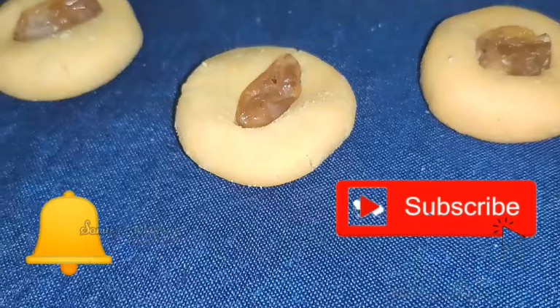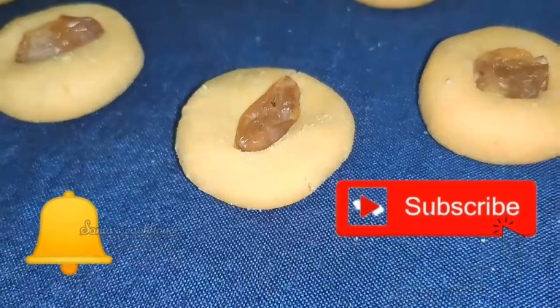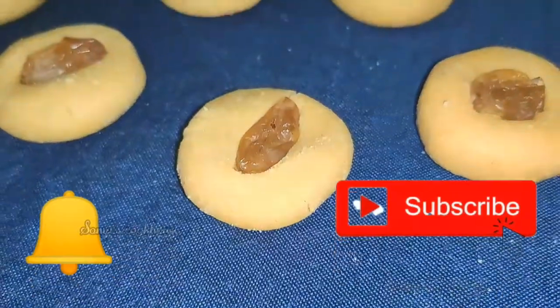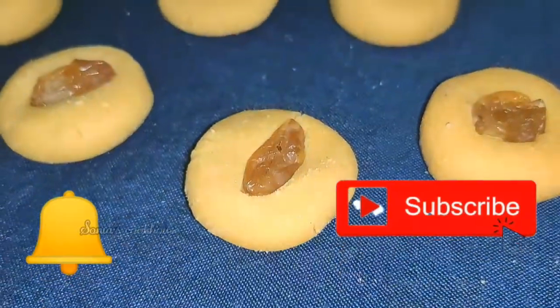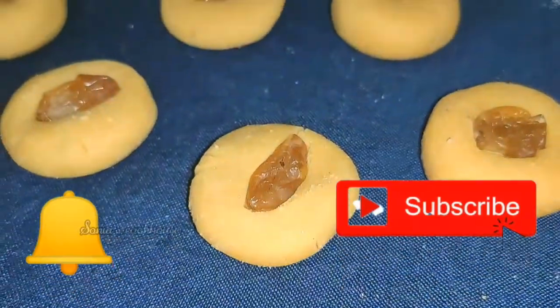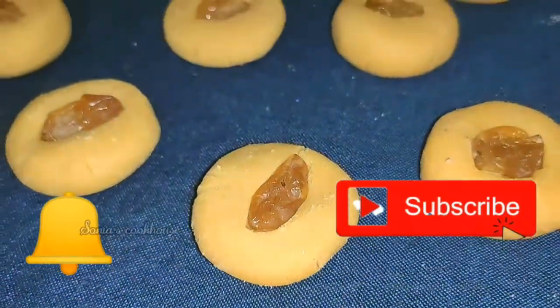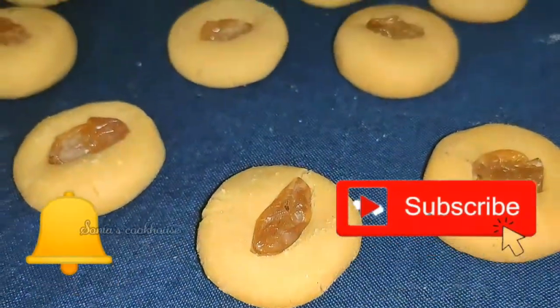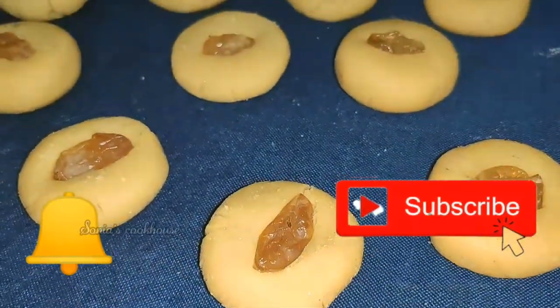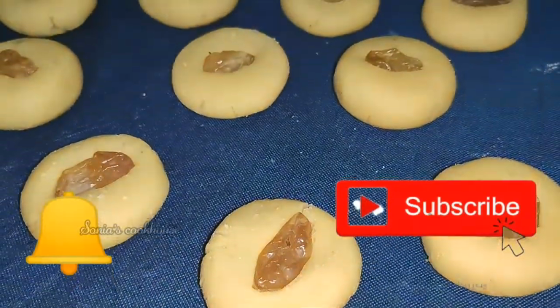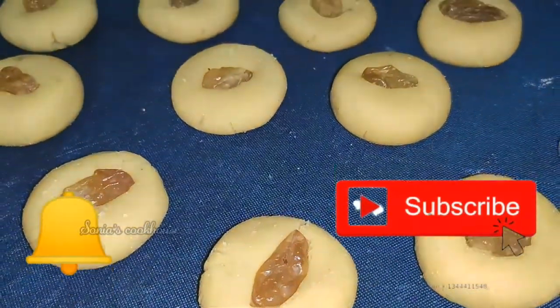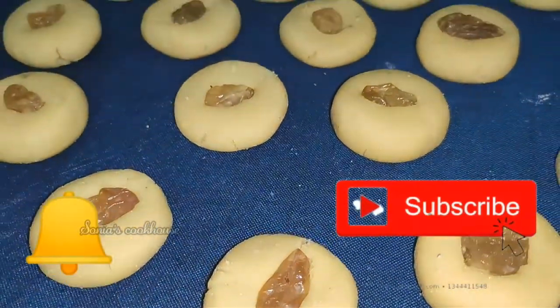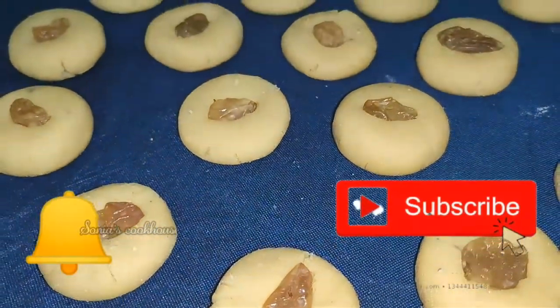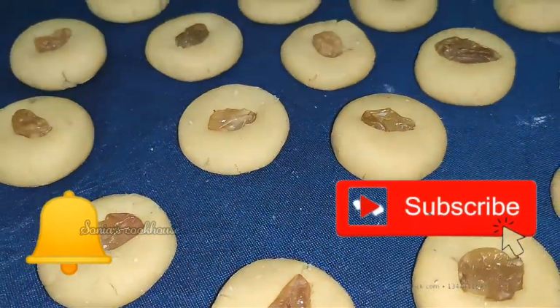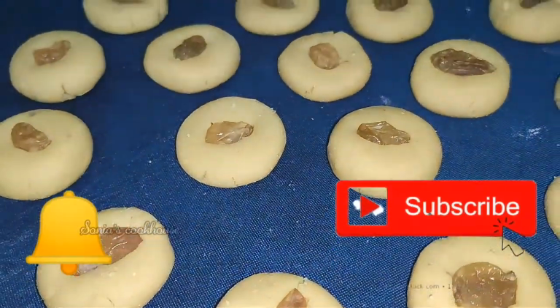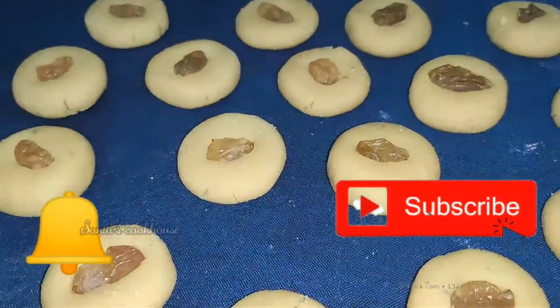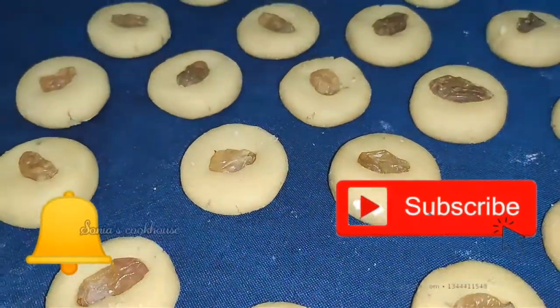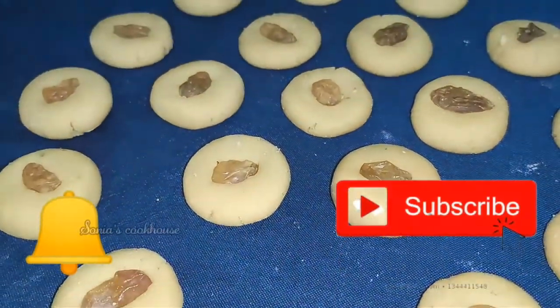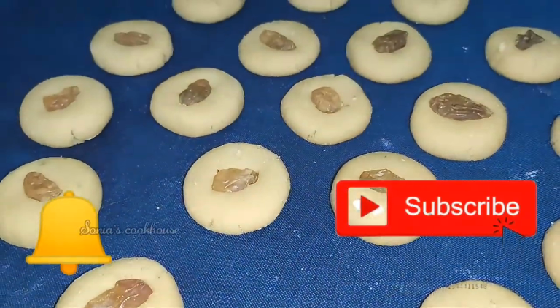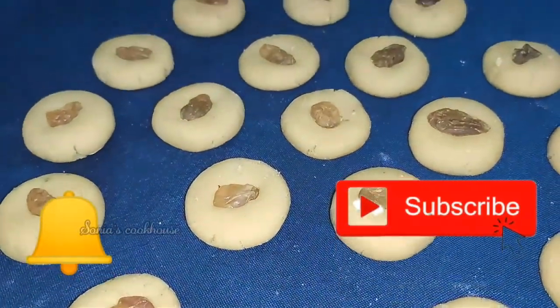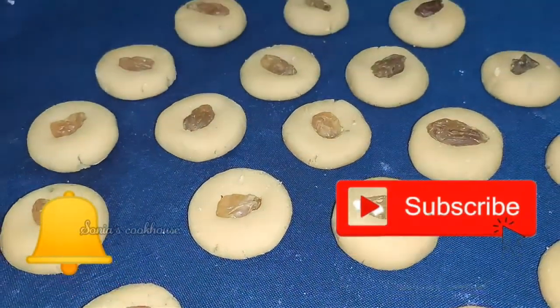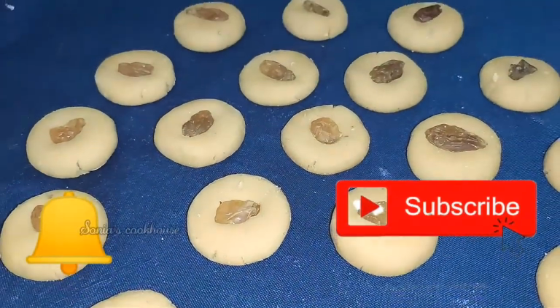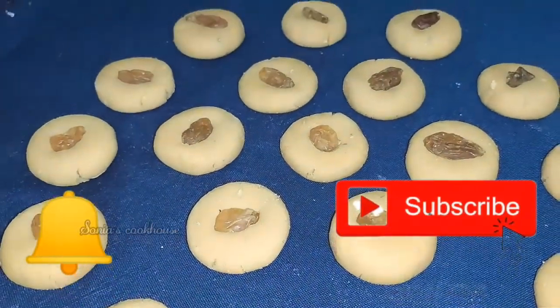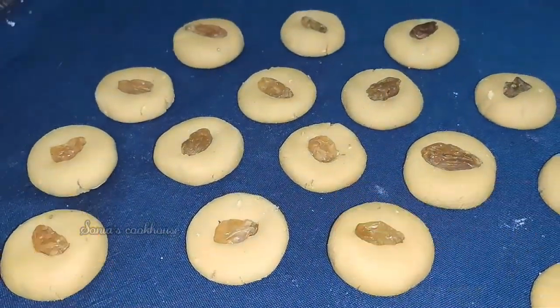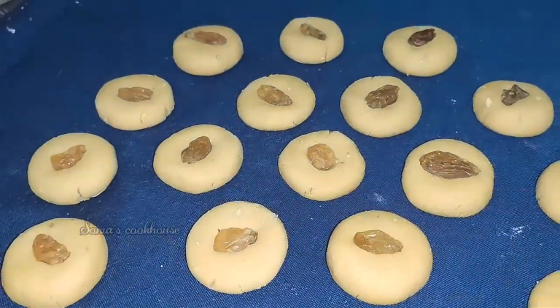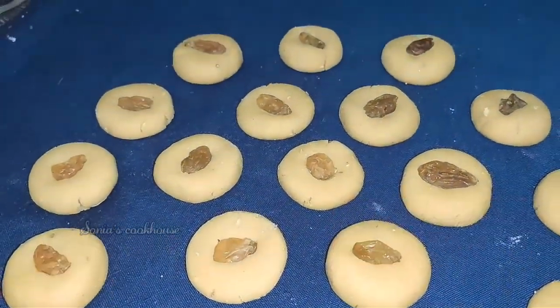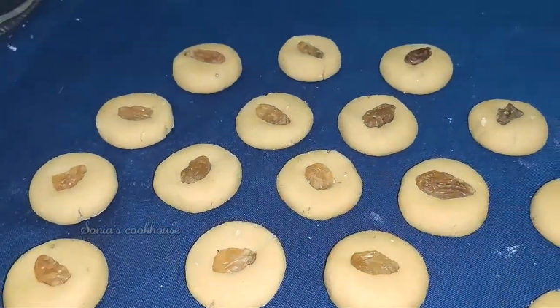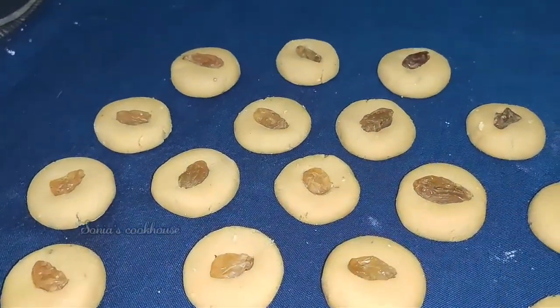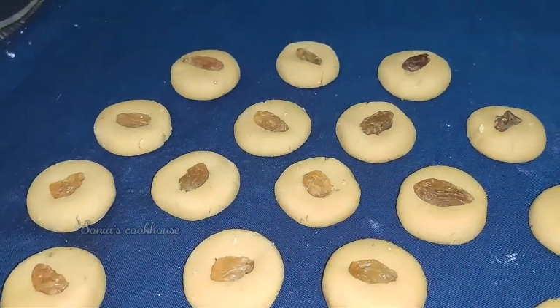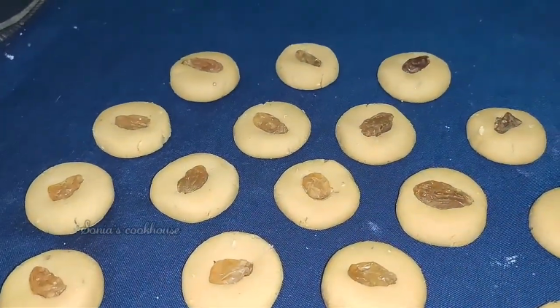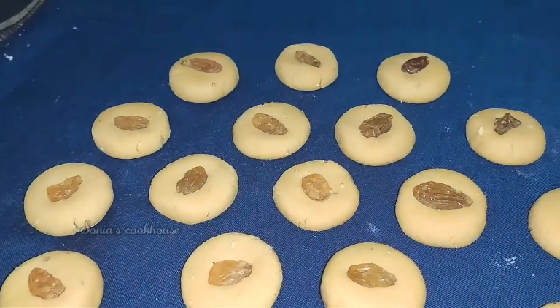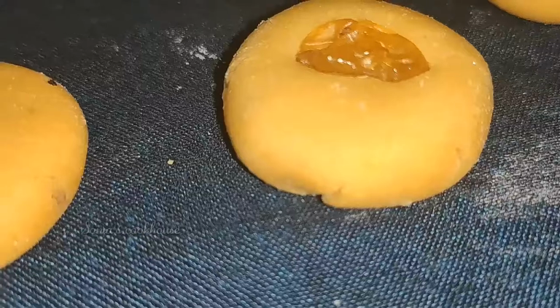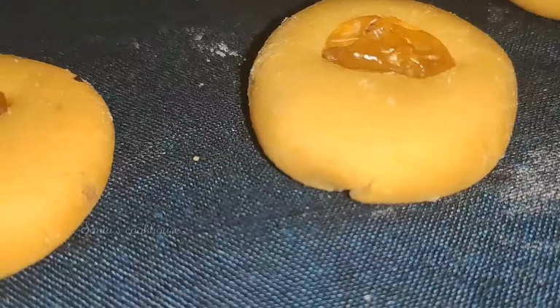Hi guys! Welcome to Sonia's Cookhouse. This is a very interesting sweet dish.